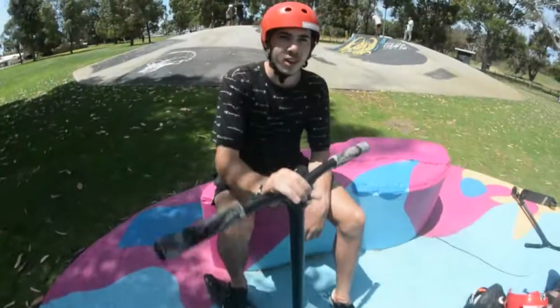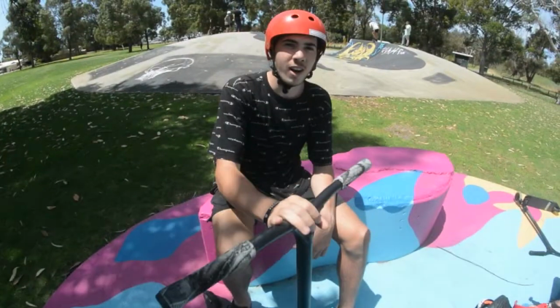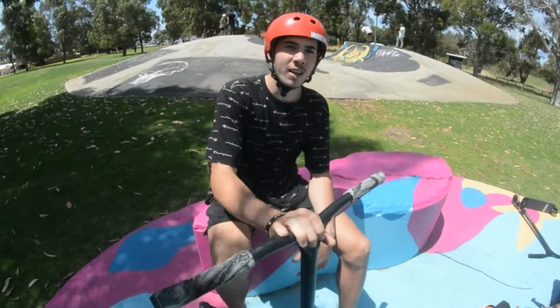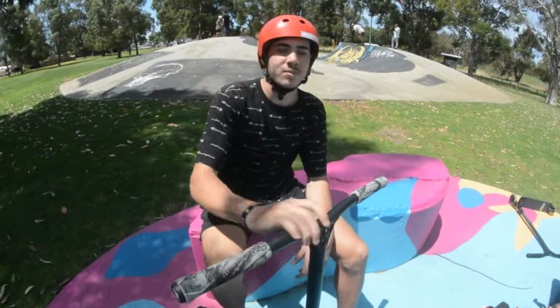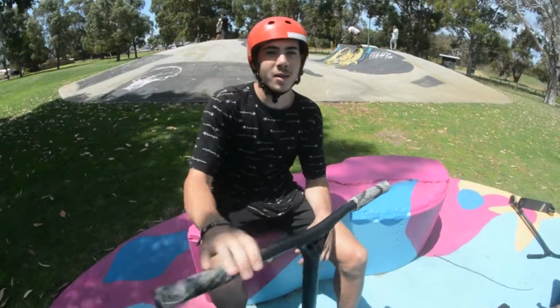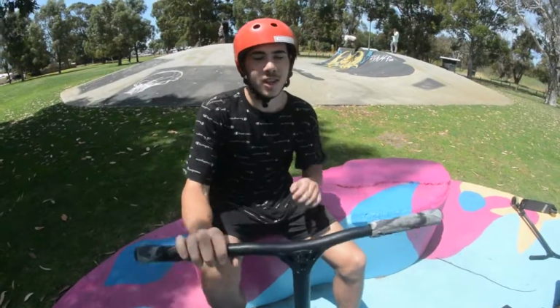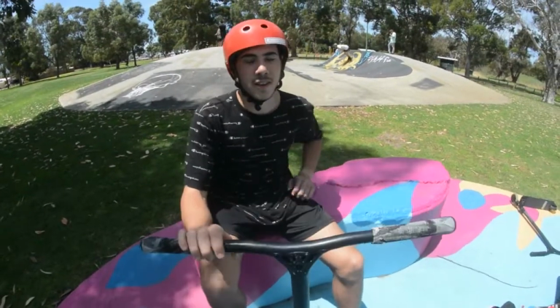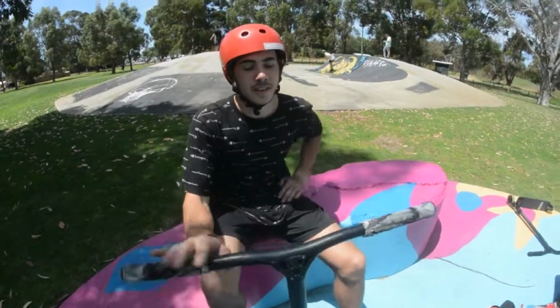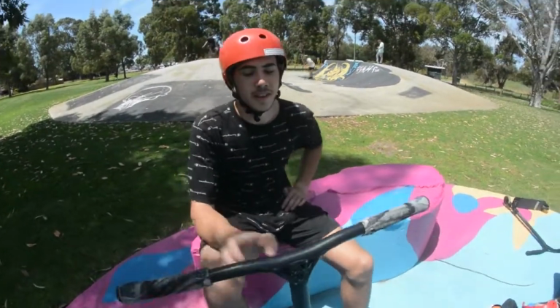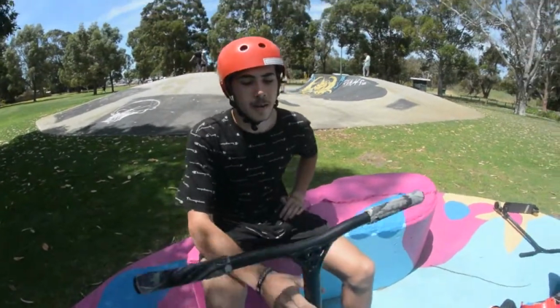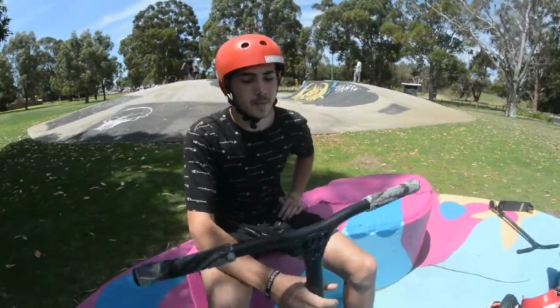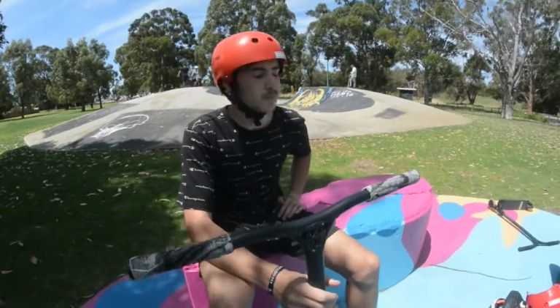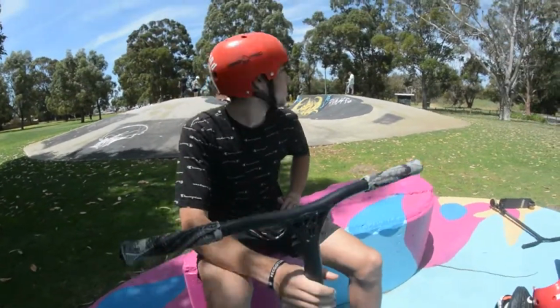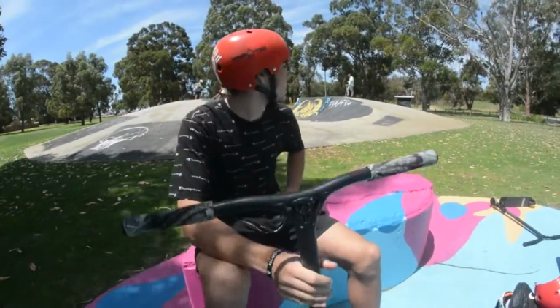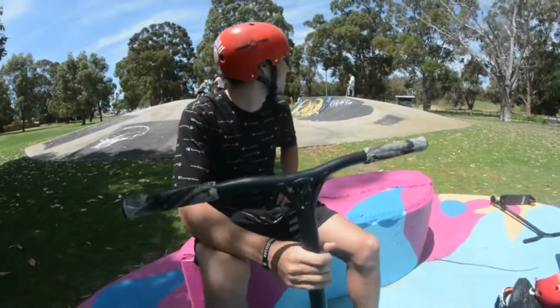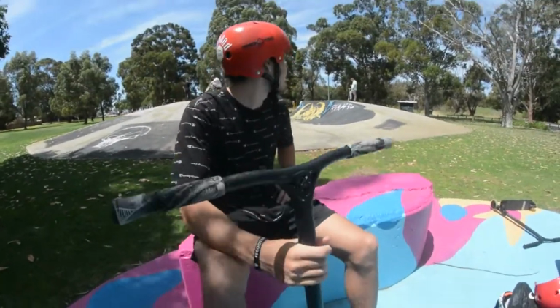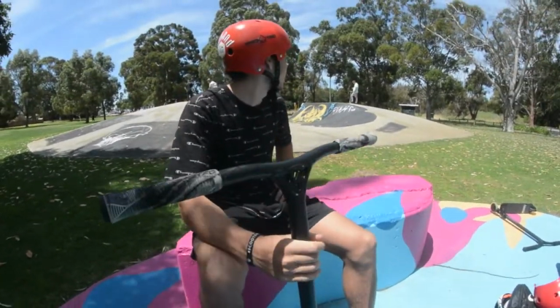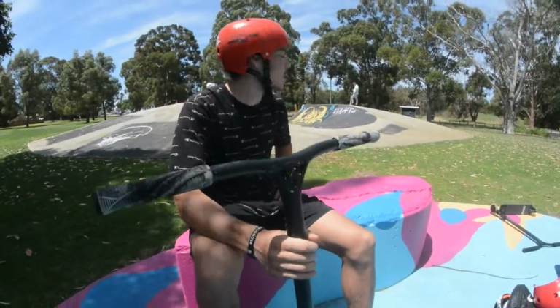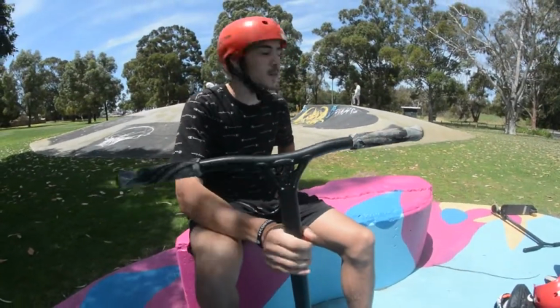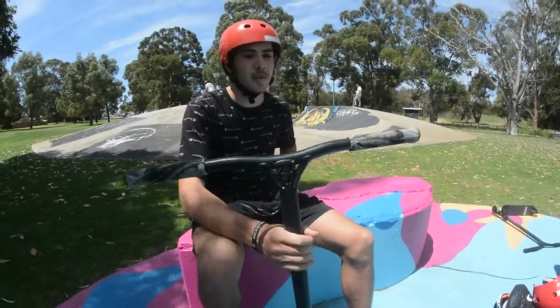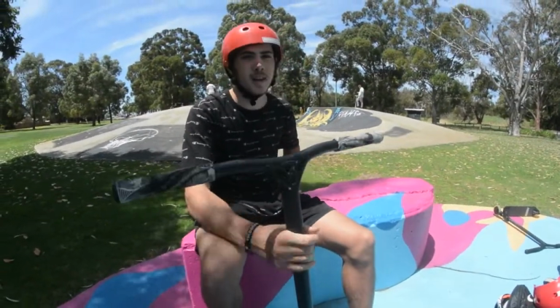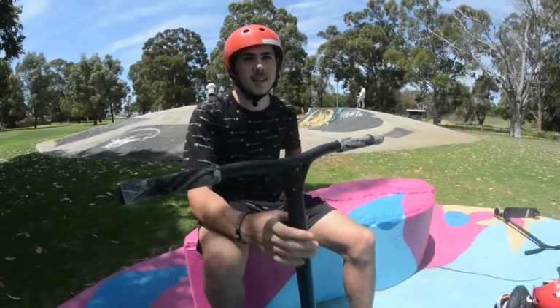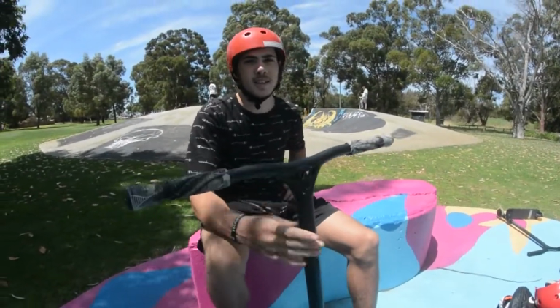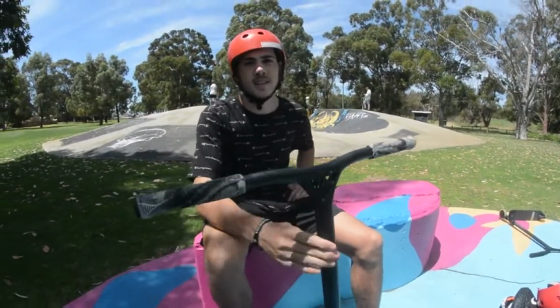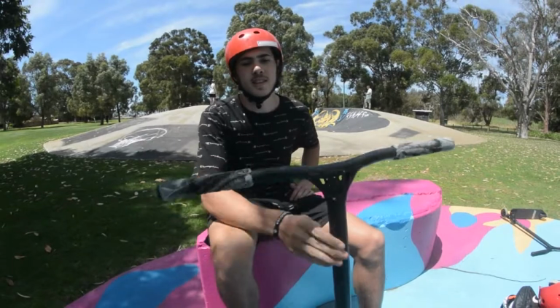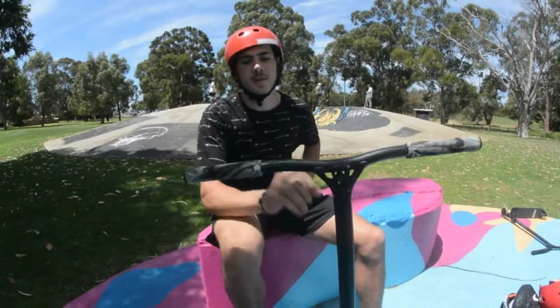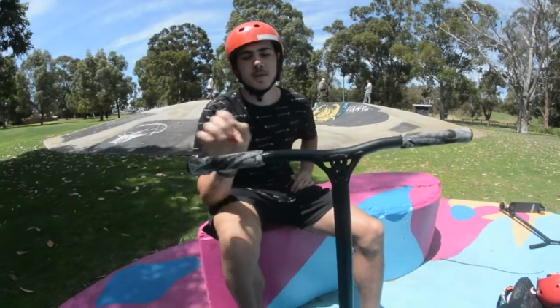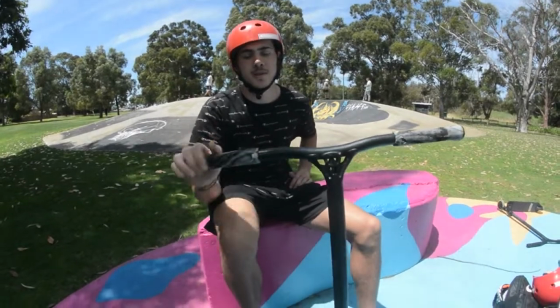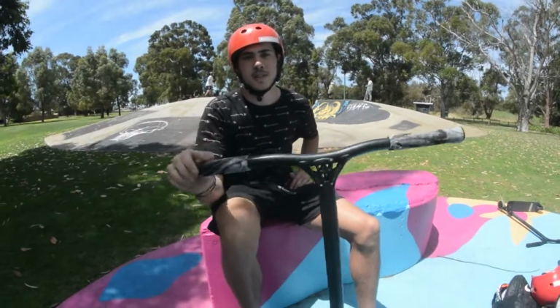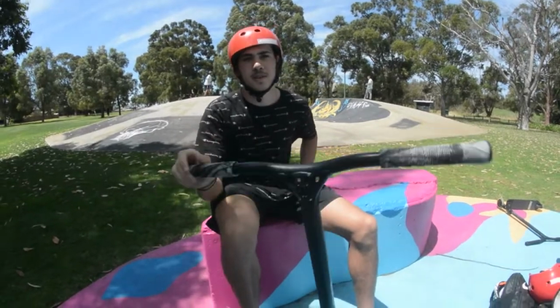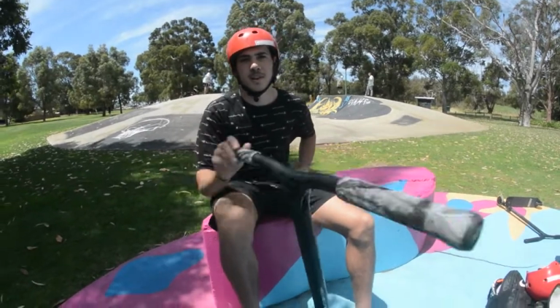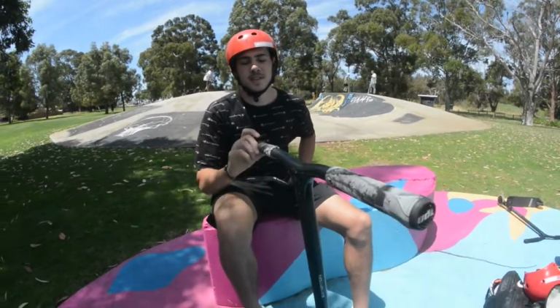Hi, my name's Deon and we're down here at Atwell Skate Park and I'm going to do a scooter check for you guys.